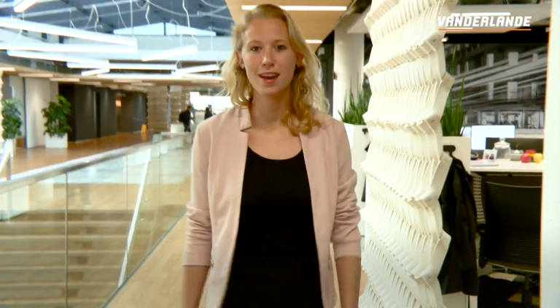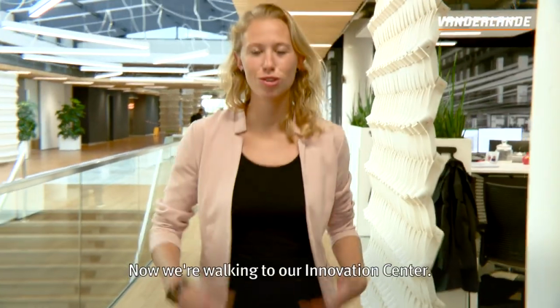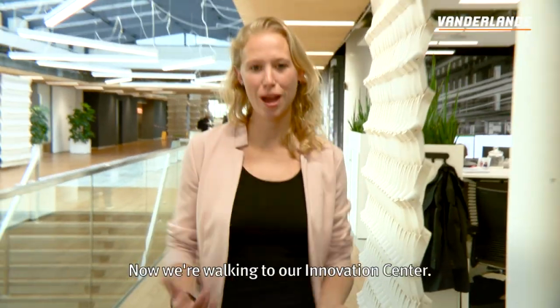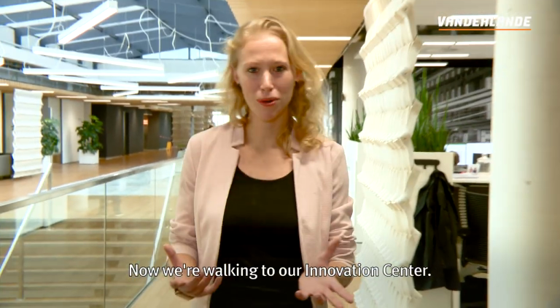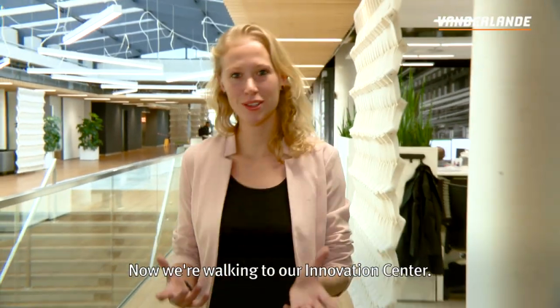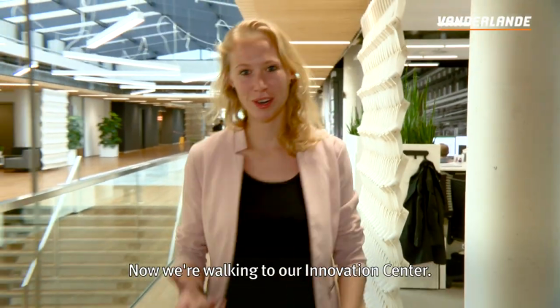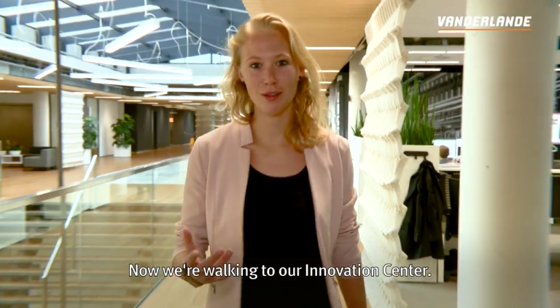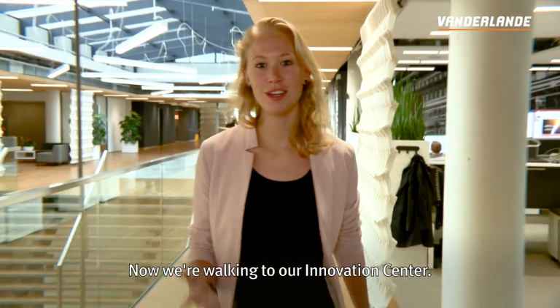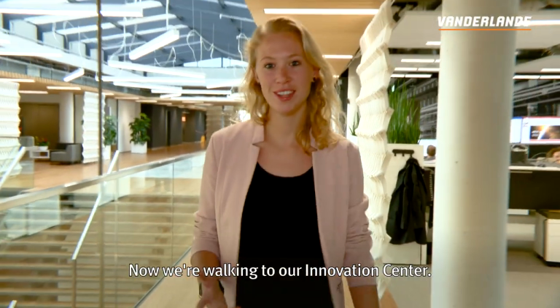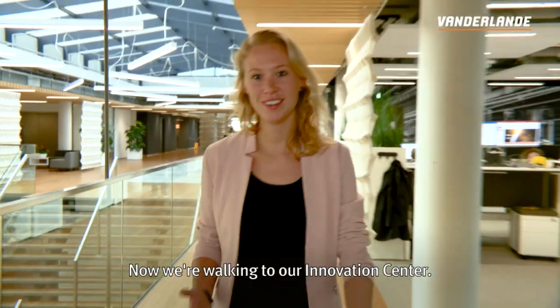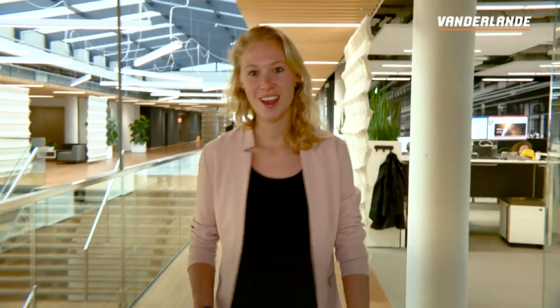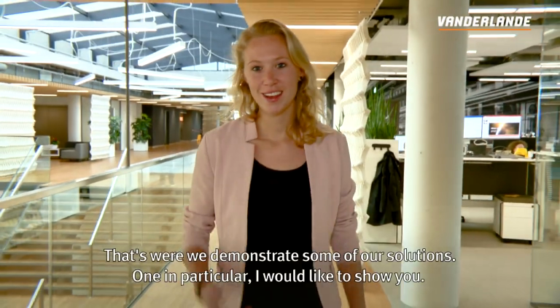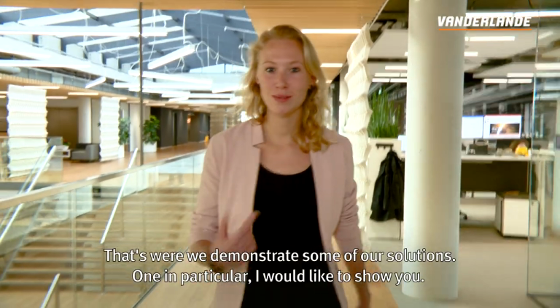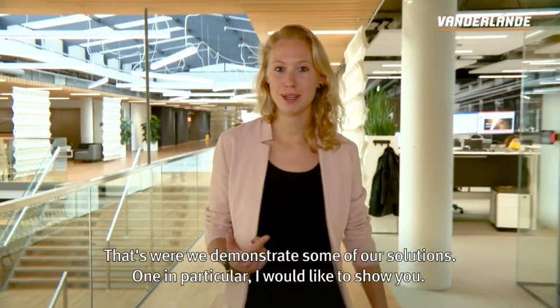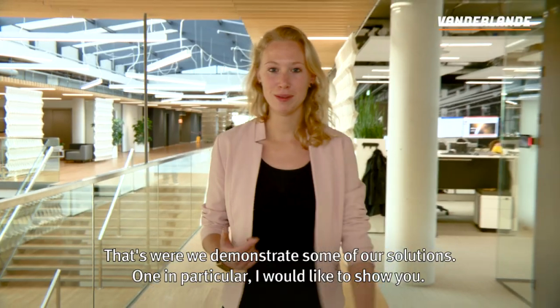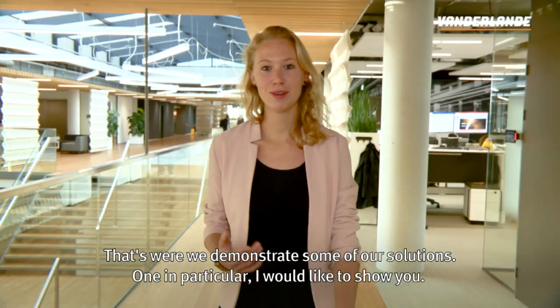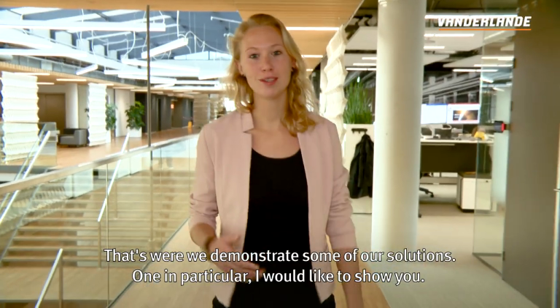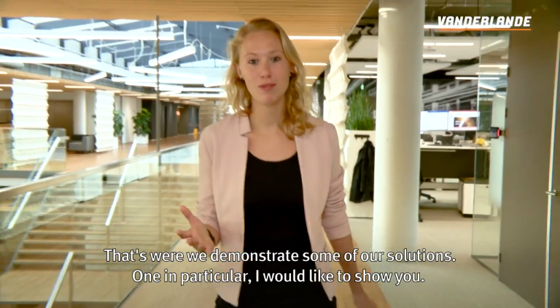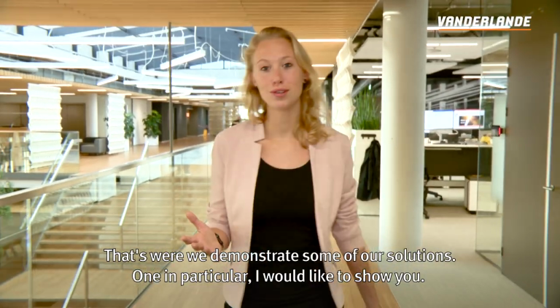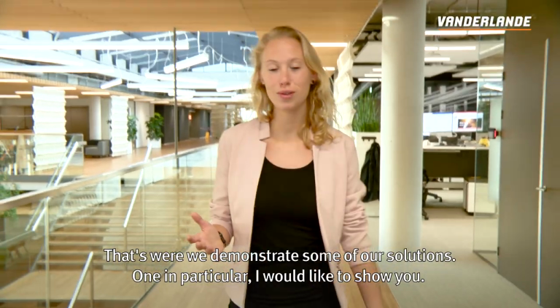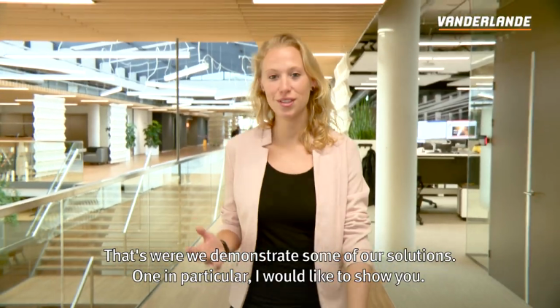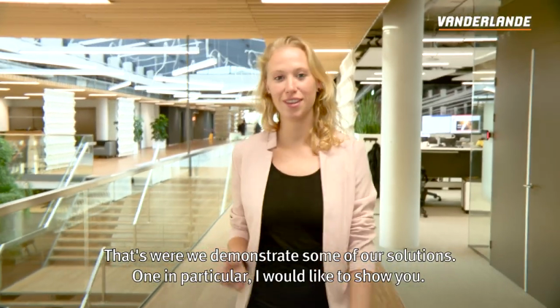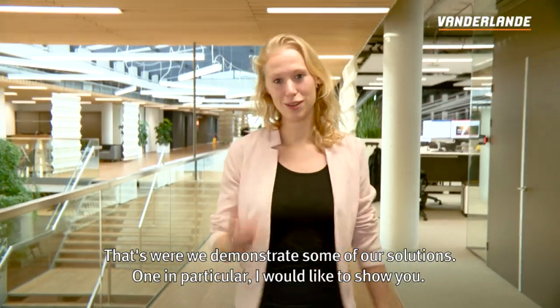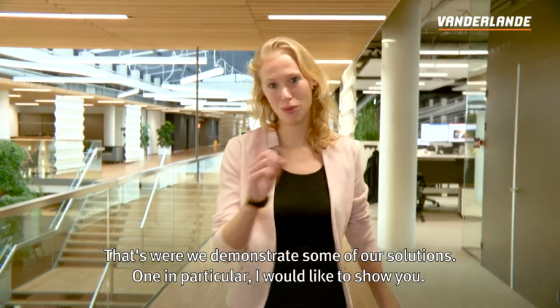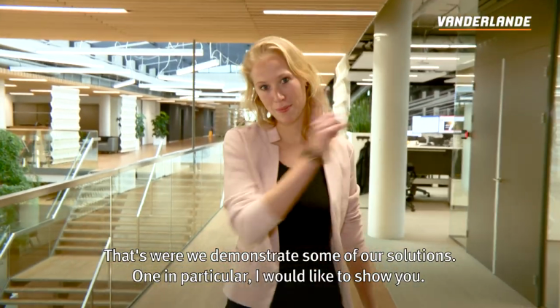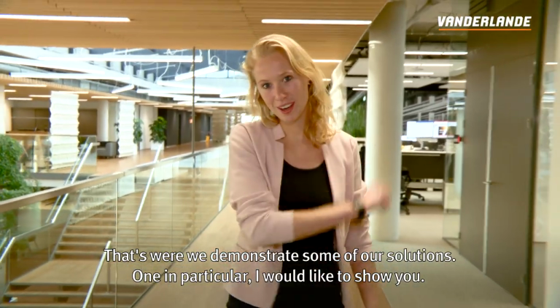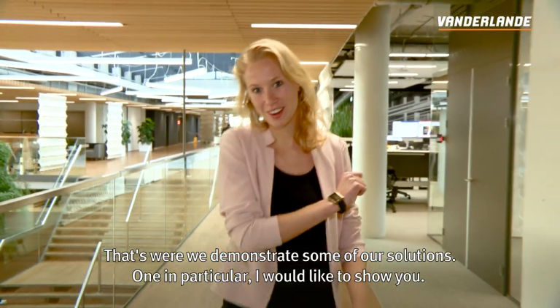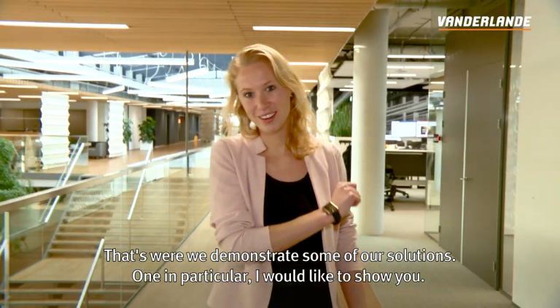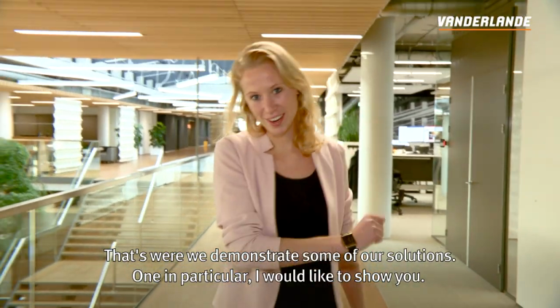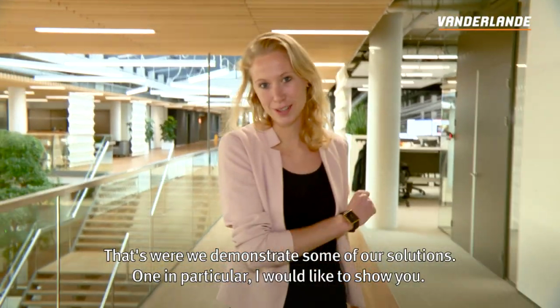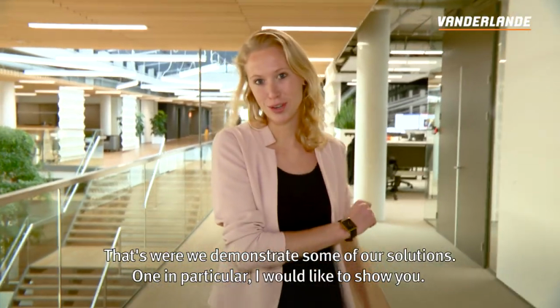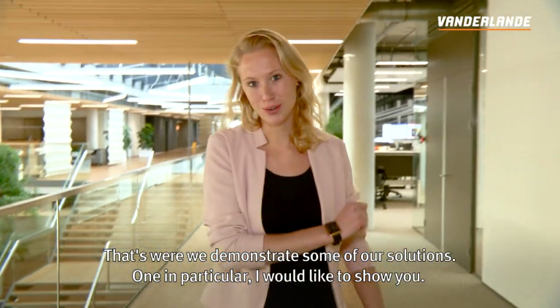So now we're walking to our Innovation Centre, that's where we demonstrate some of our solutions and there's one in particular that I'd like to show you.